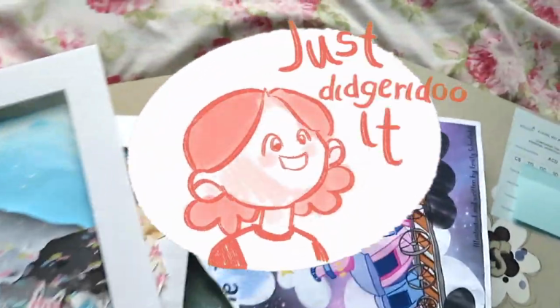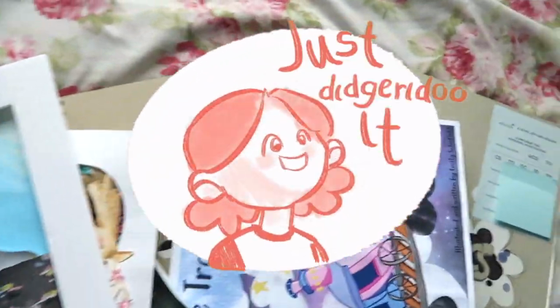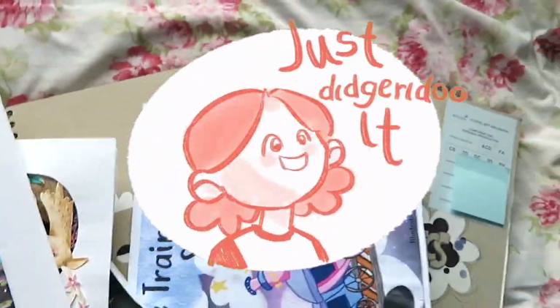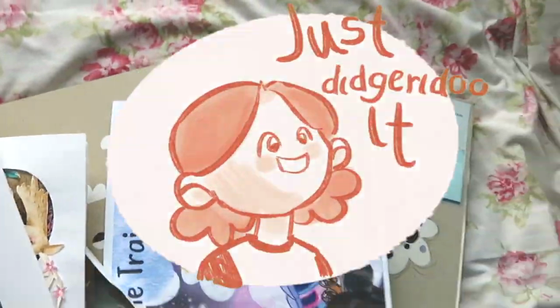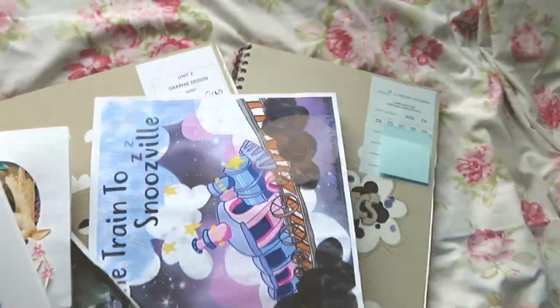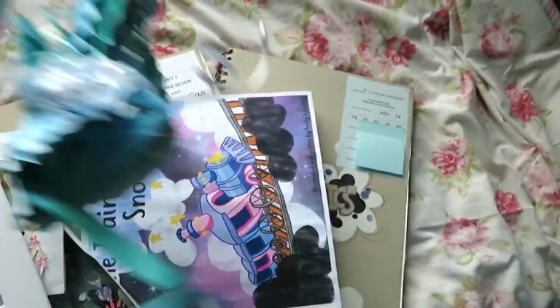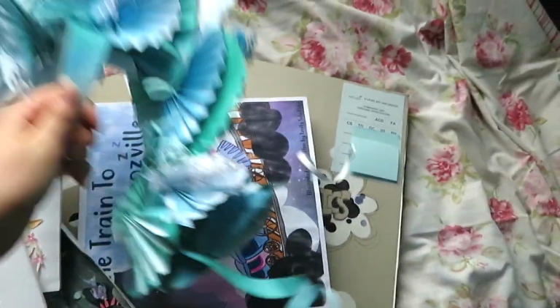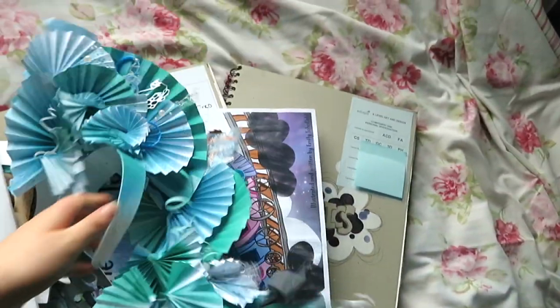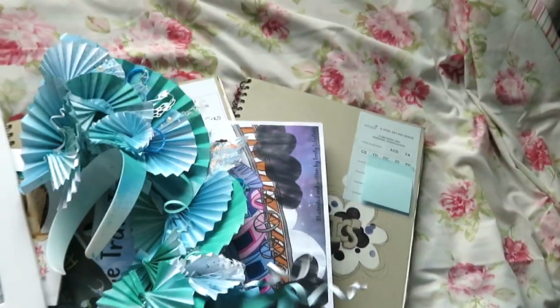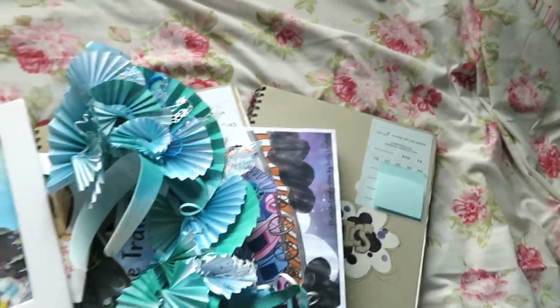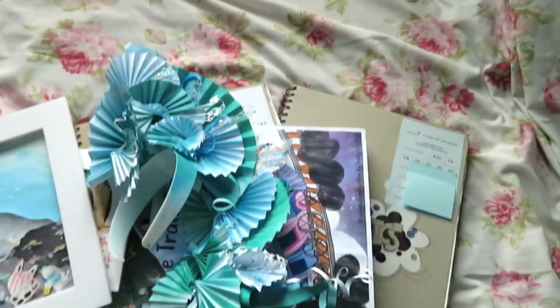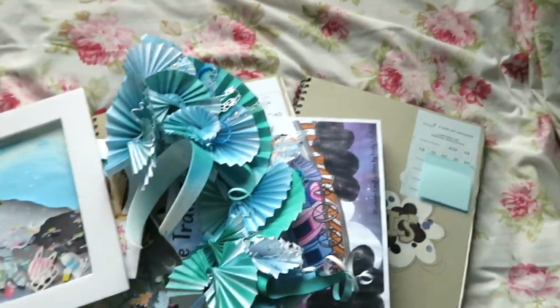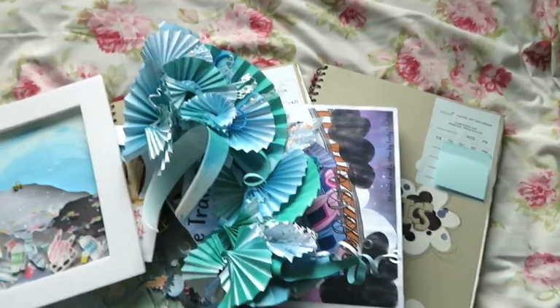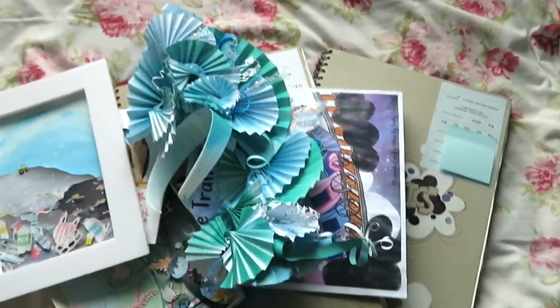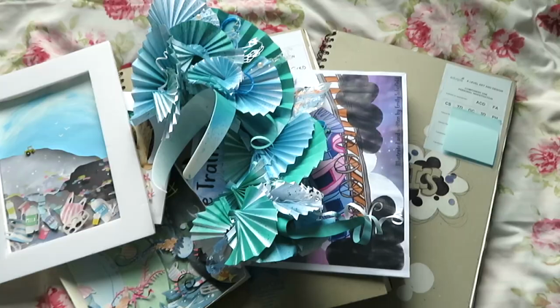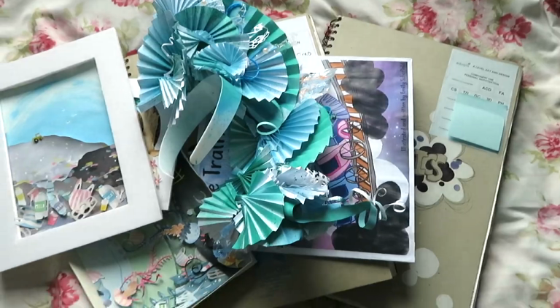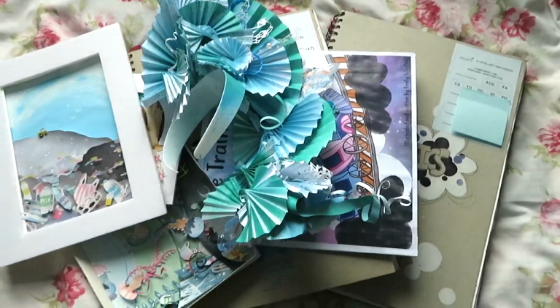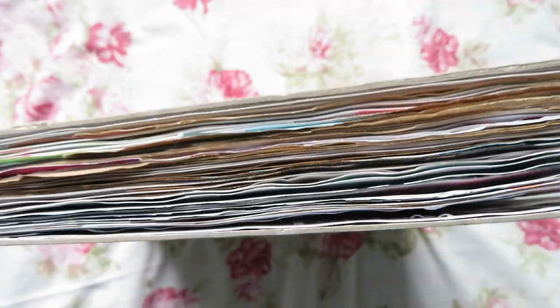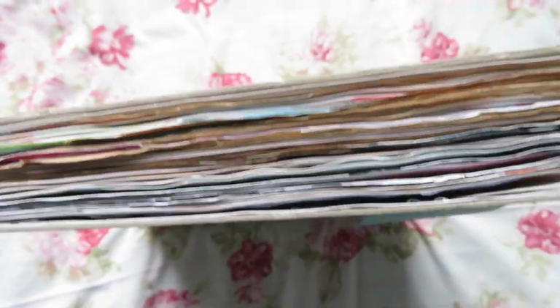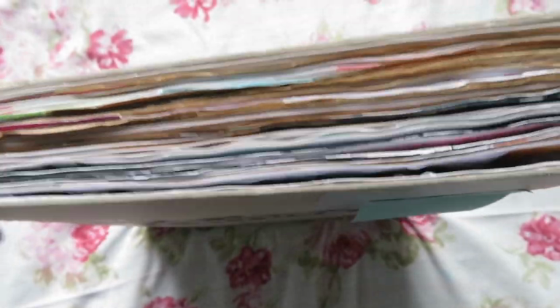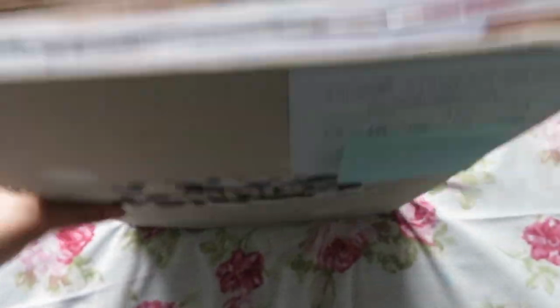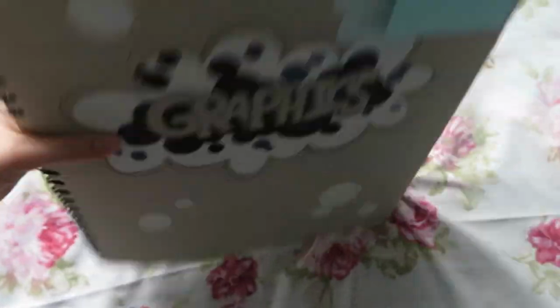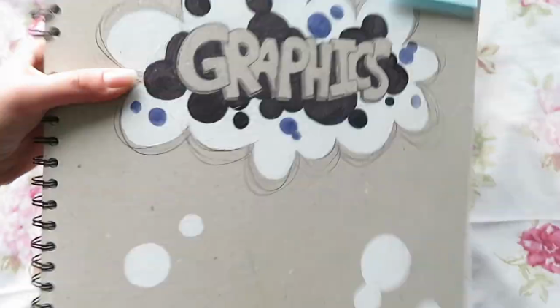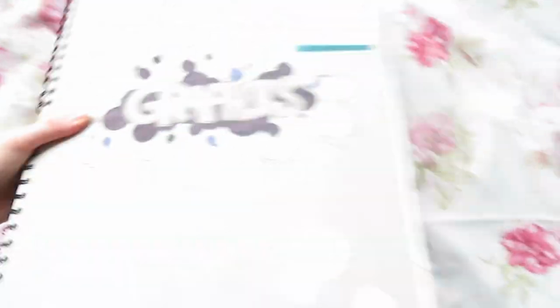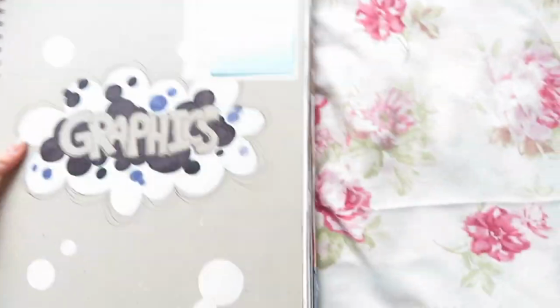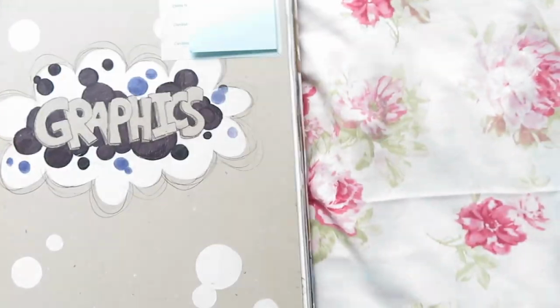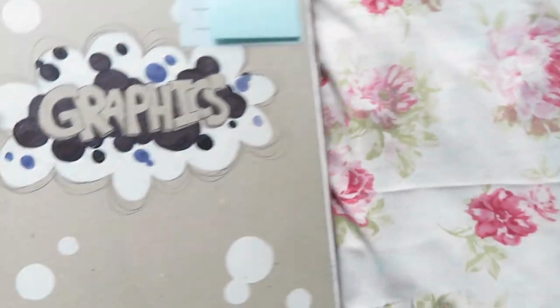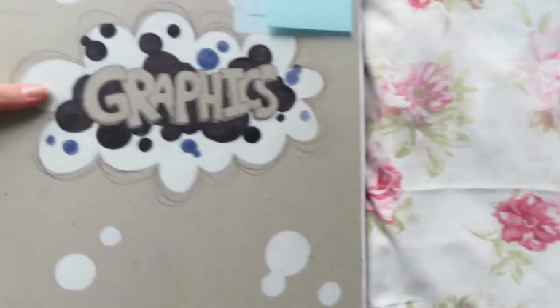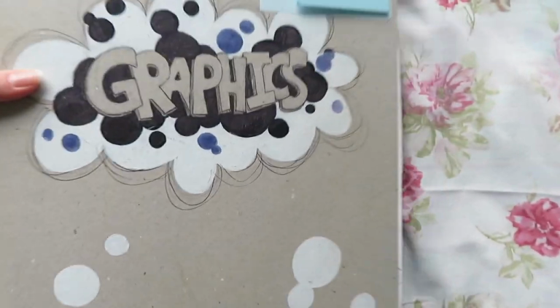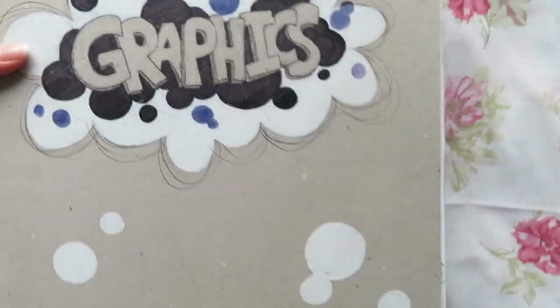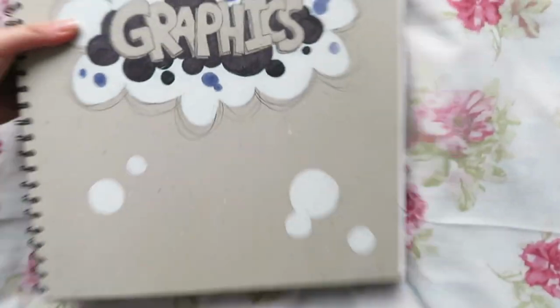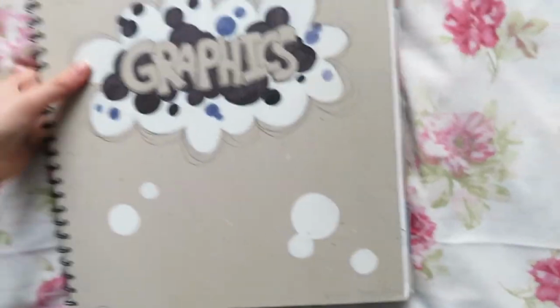I have completed A-level graphics! I got an A star, 100%, which I'm really proud of, so I thought I'd show you my work.